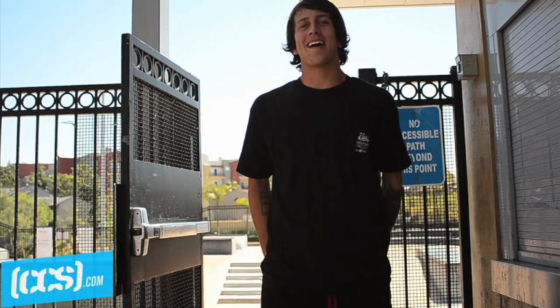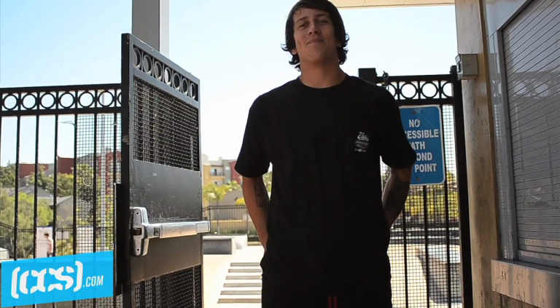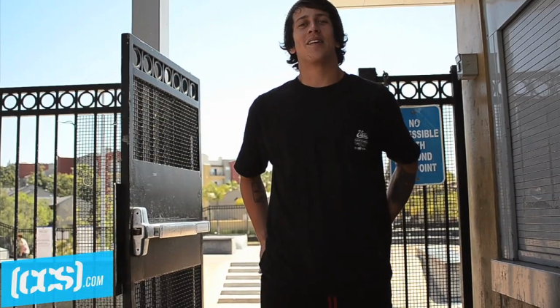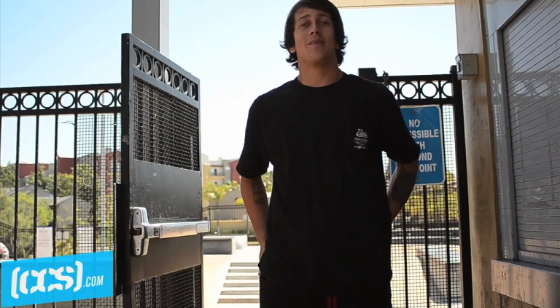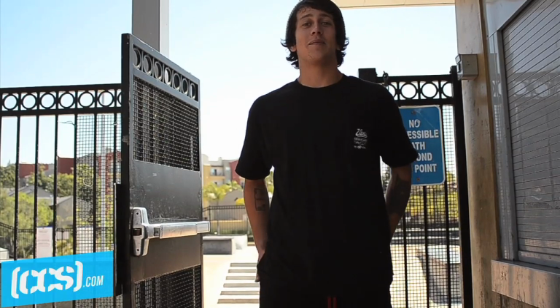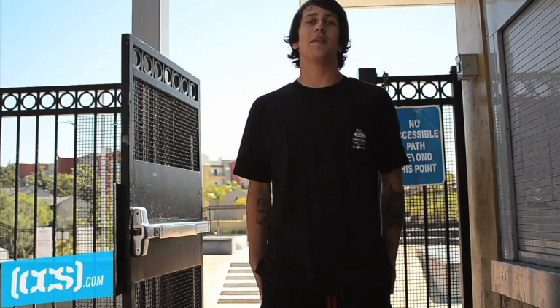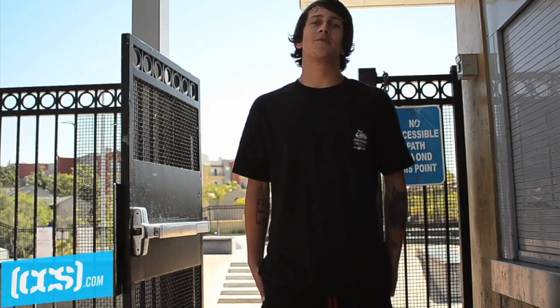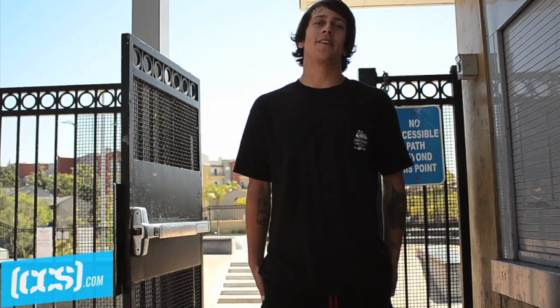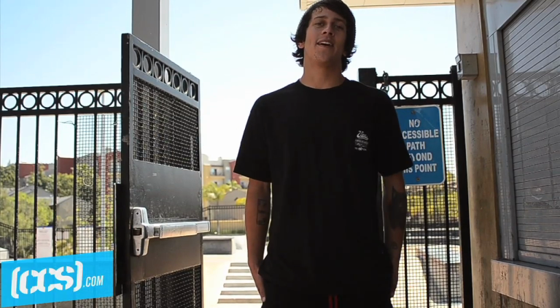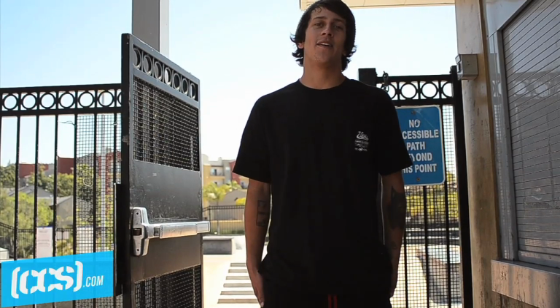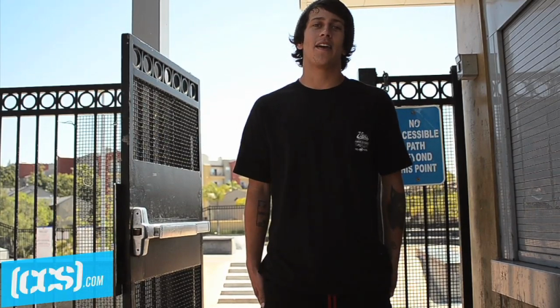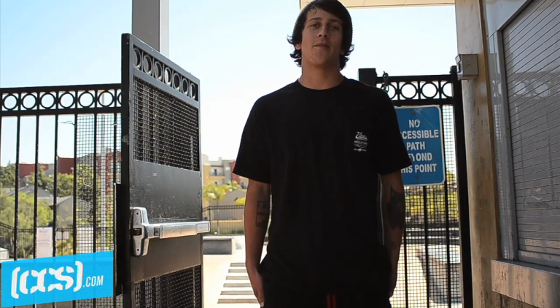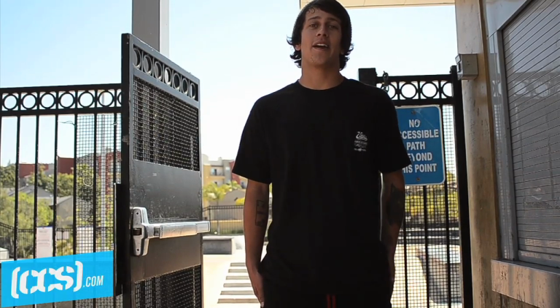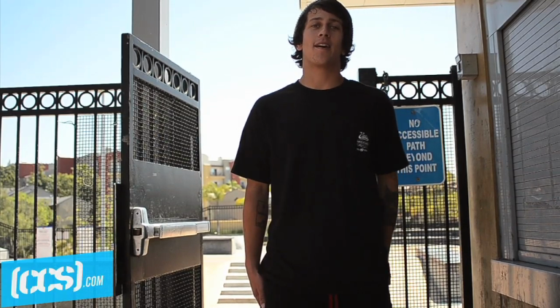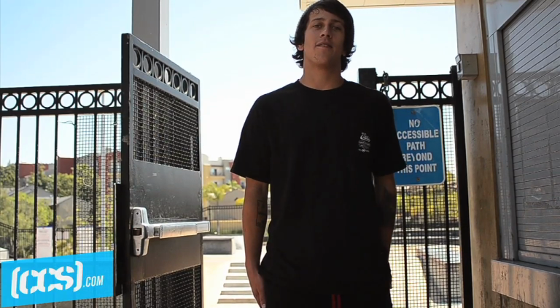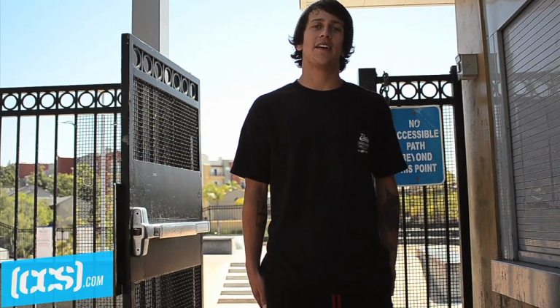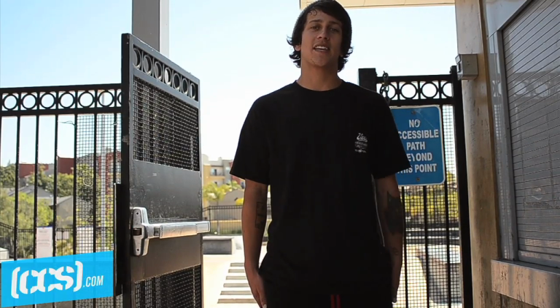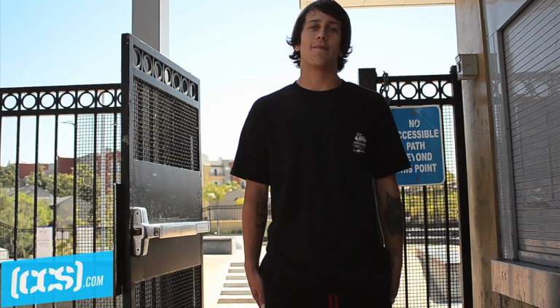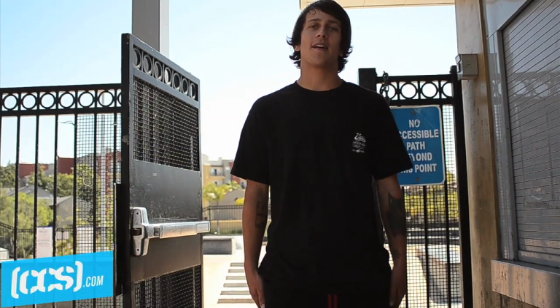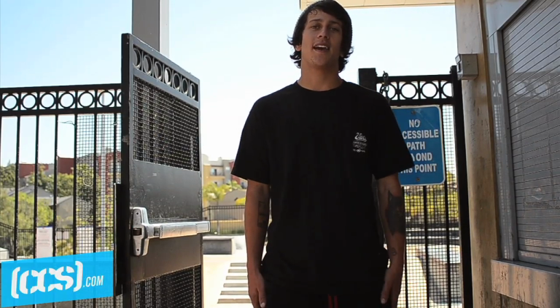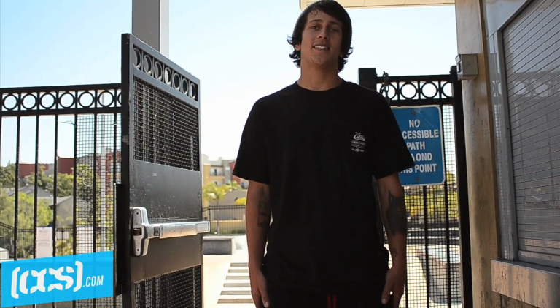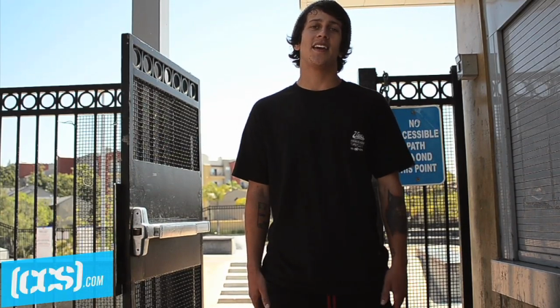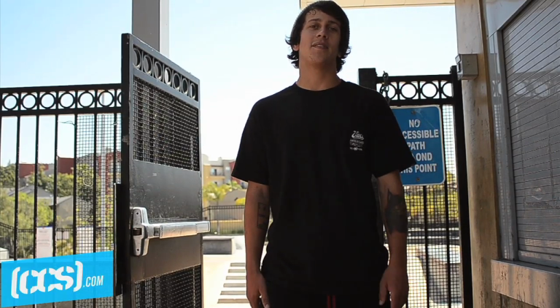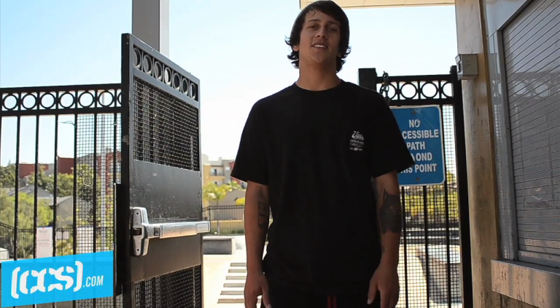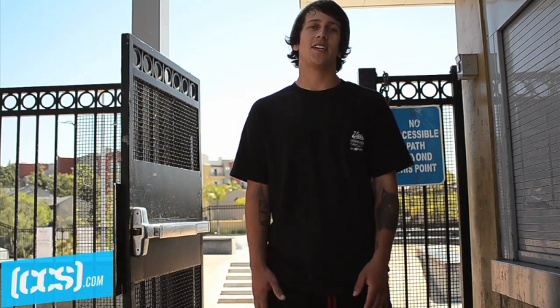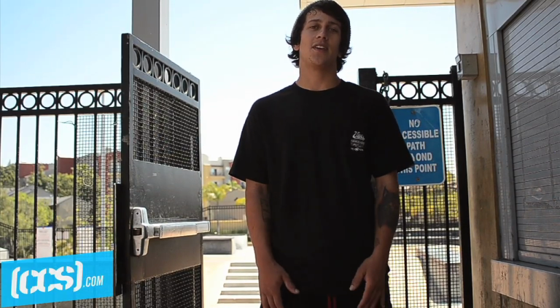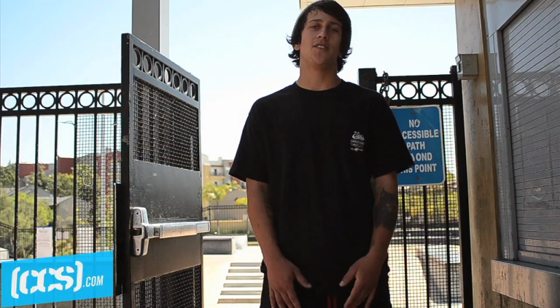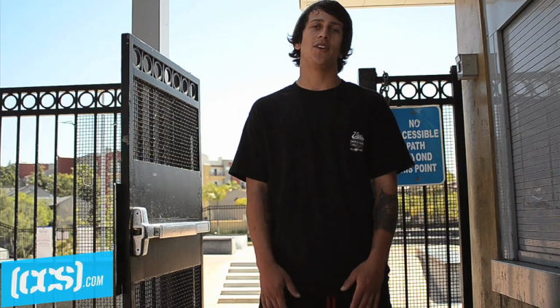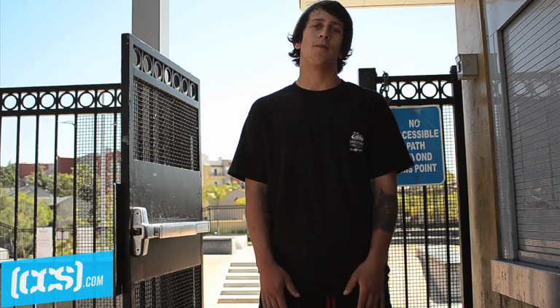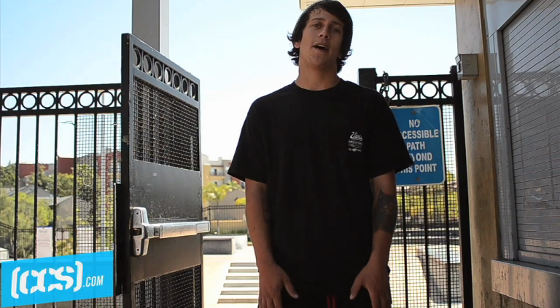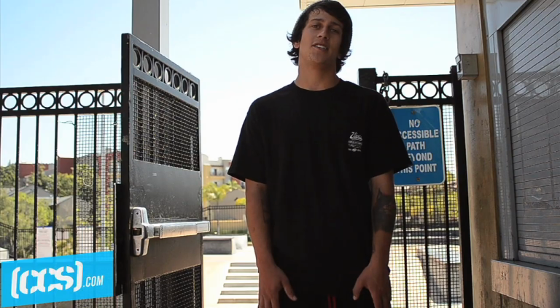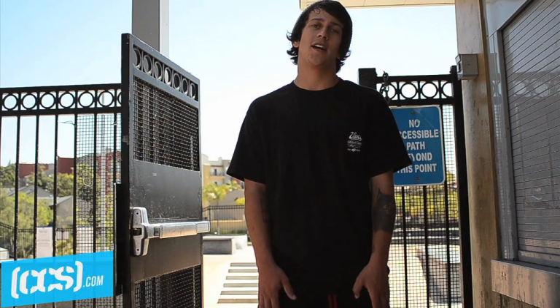Hi, my name is Mason Merlino and we're here at Carmel Valley Skate Park. Today I'm going to teach you how to do a judo body jar.